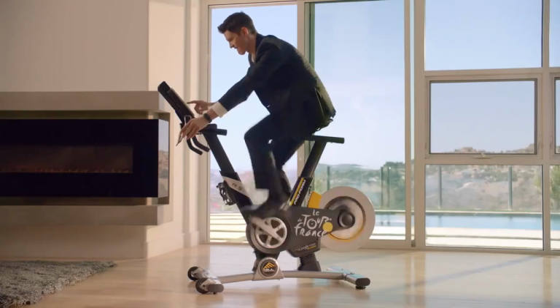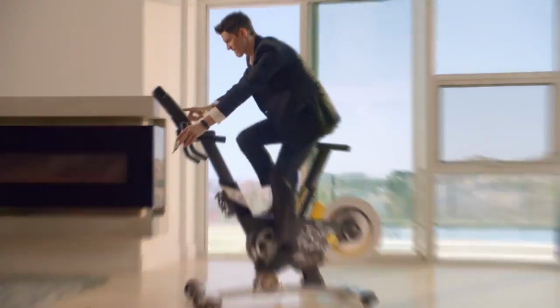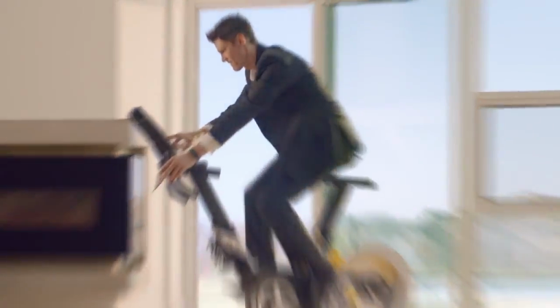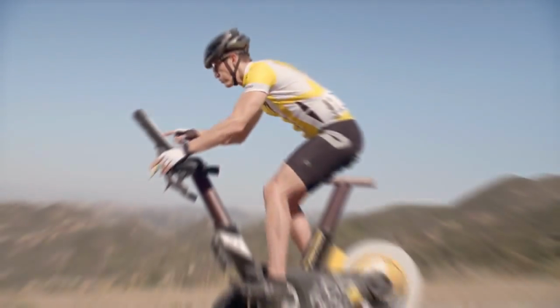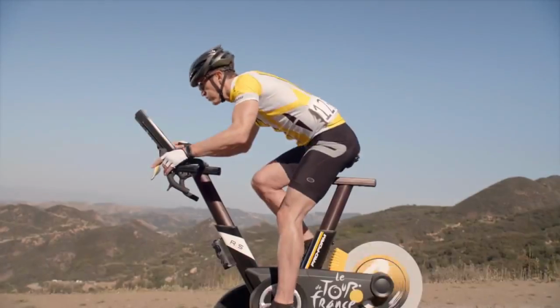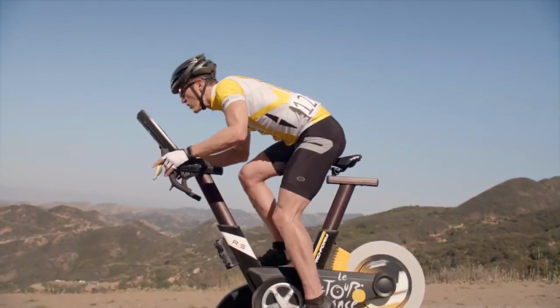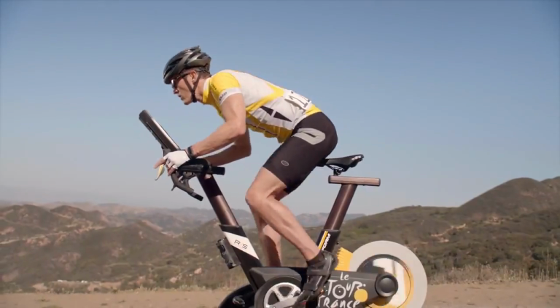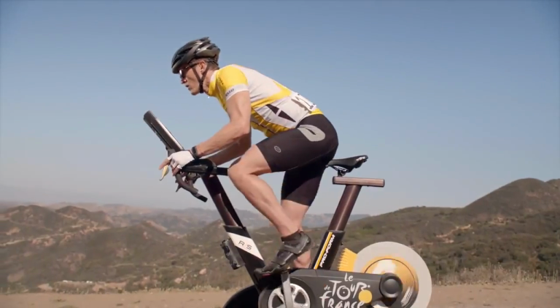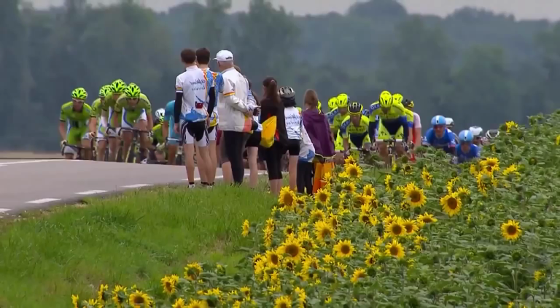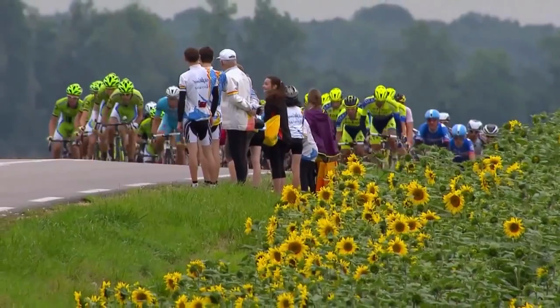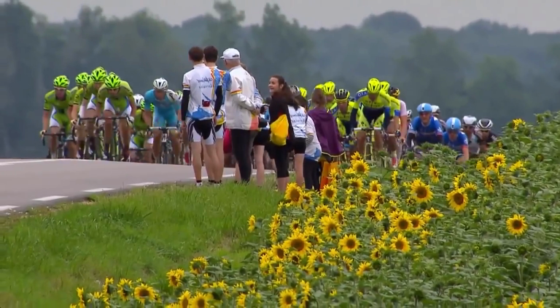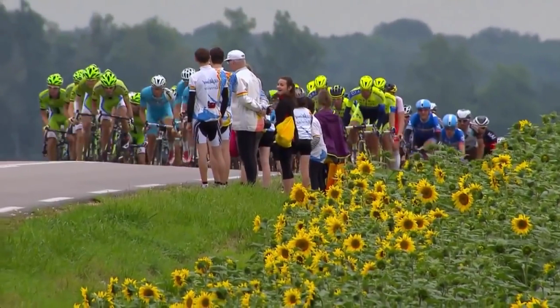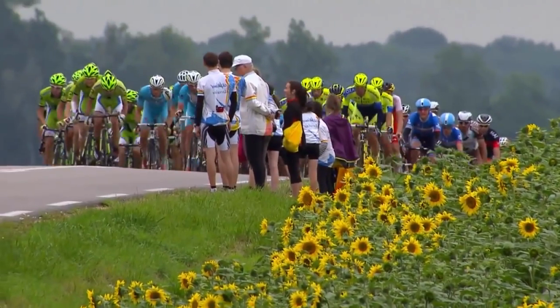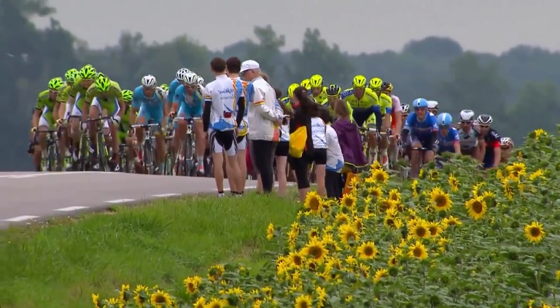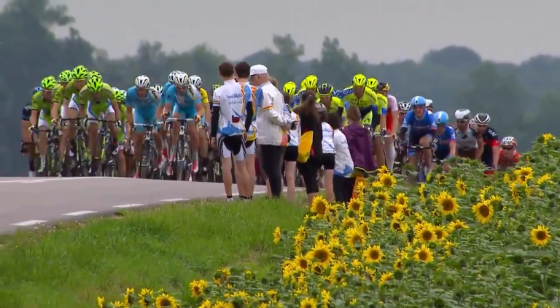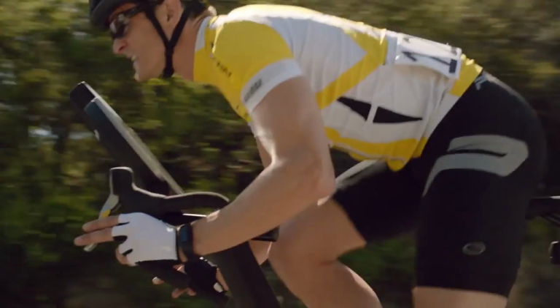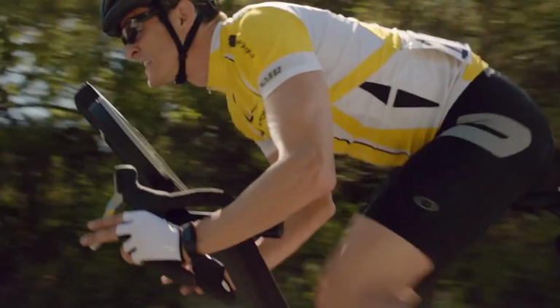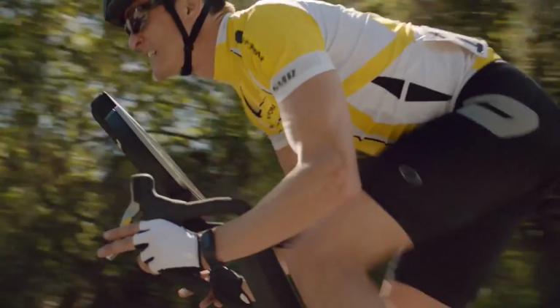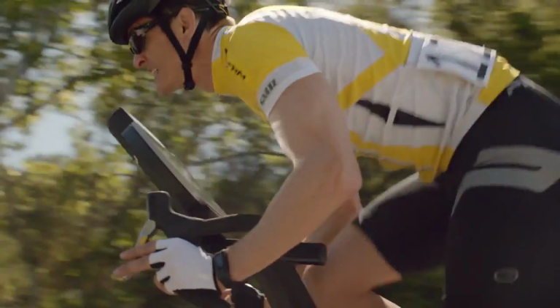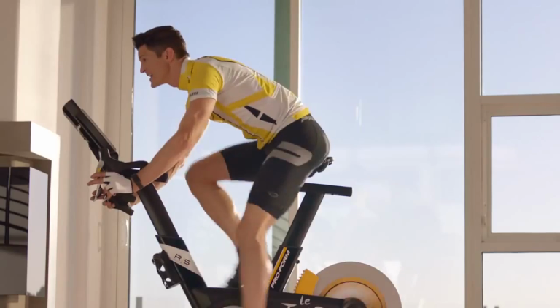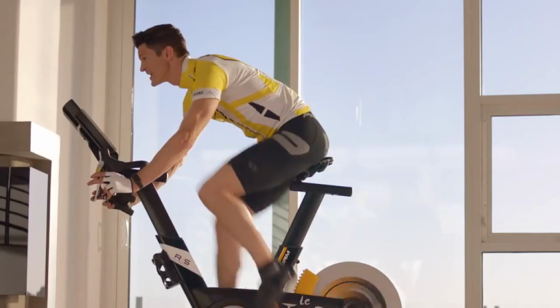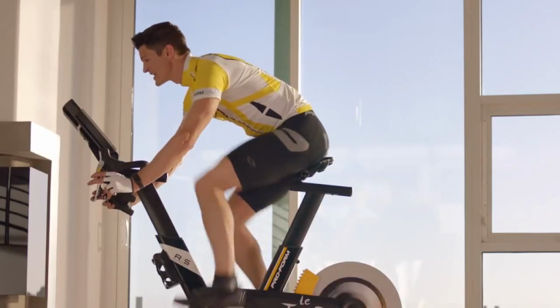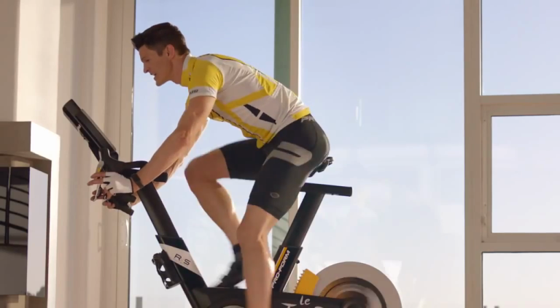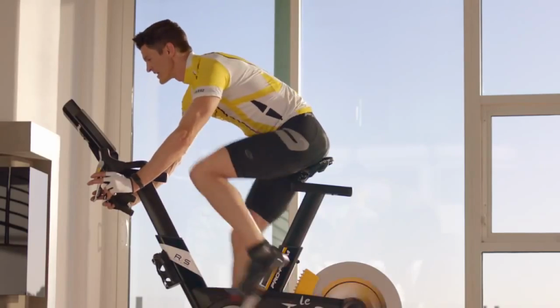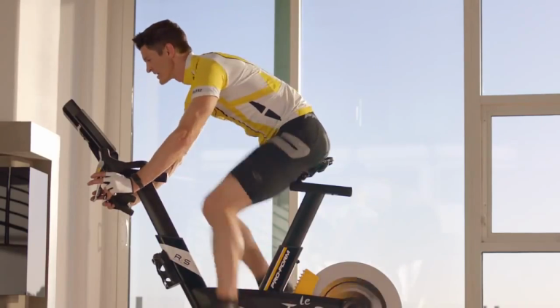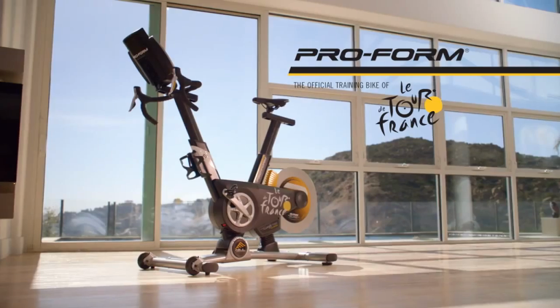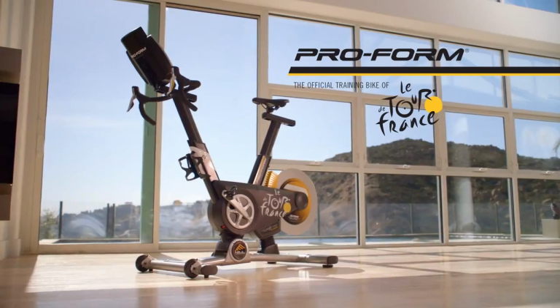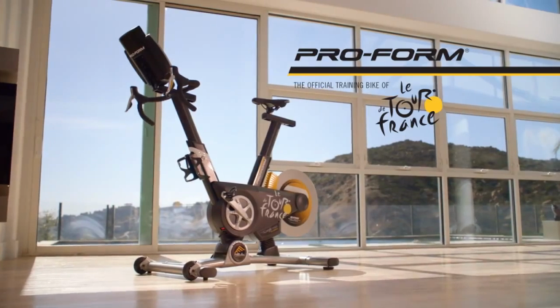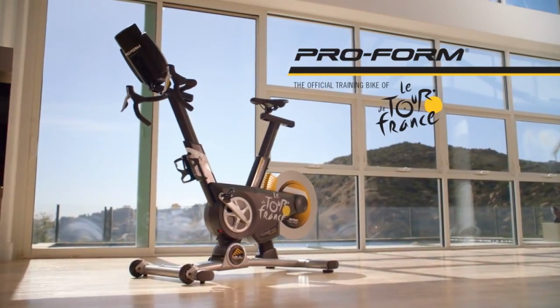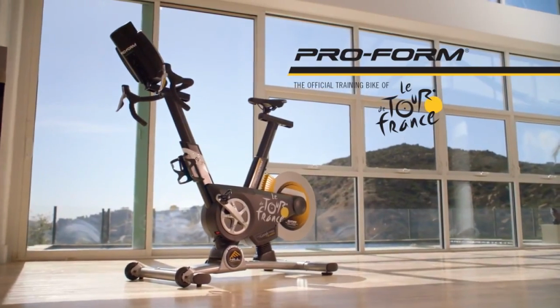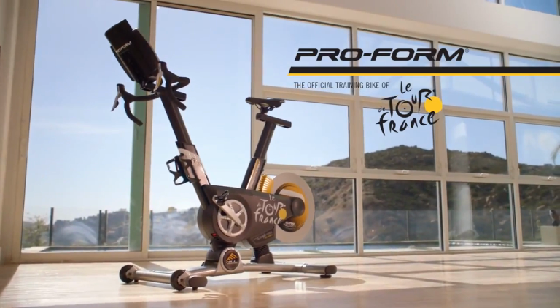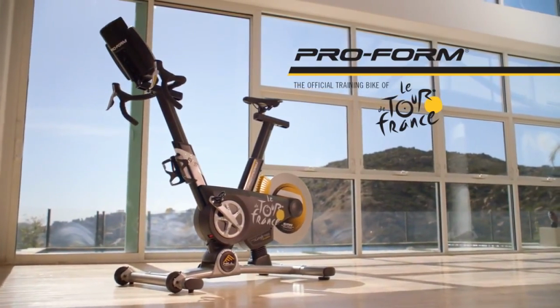The training experience you never saw coming — the official training bike of the Tour de France, the 2015 ProForm TDF.